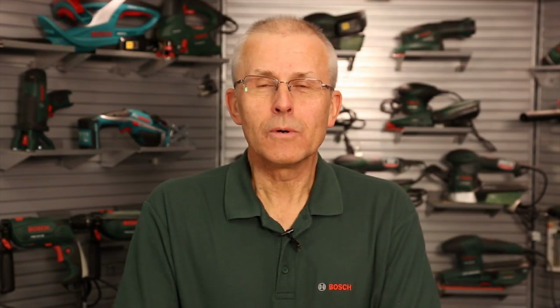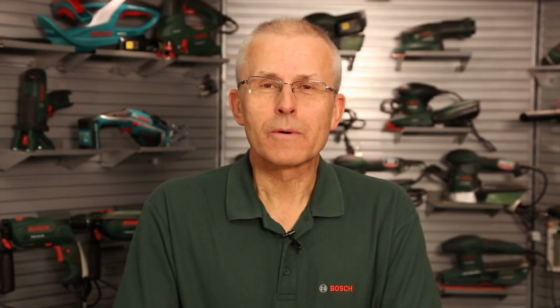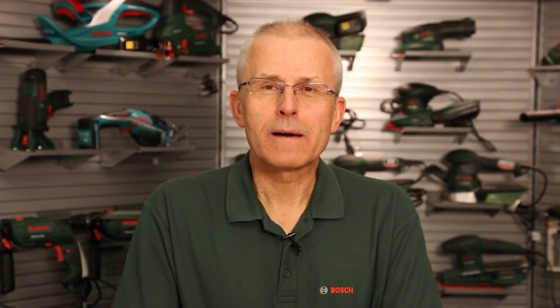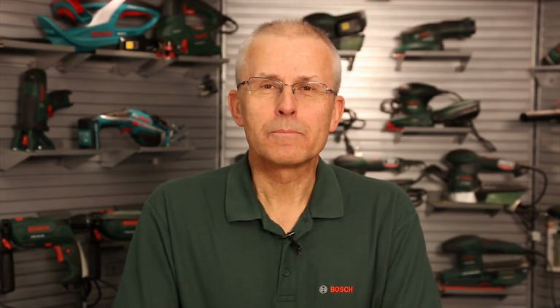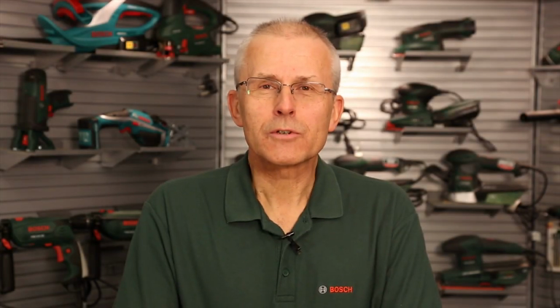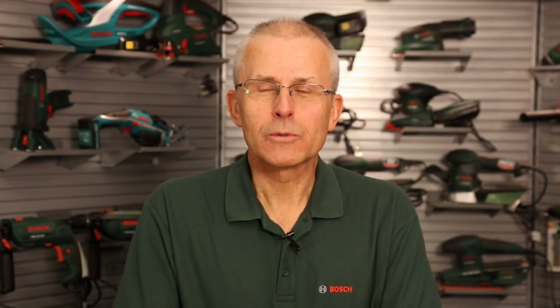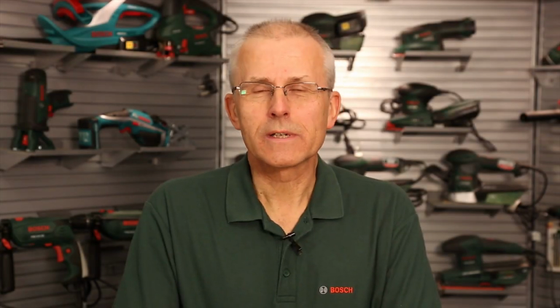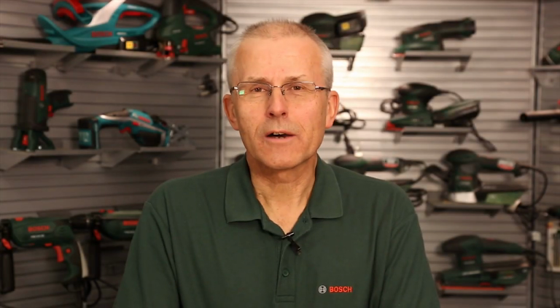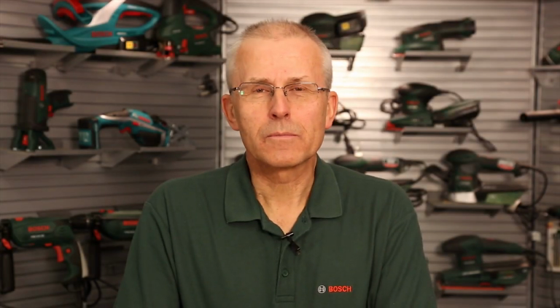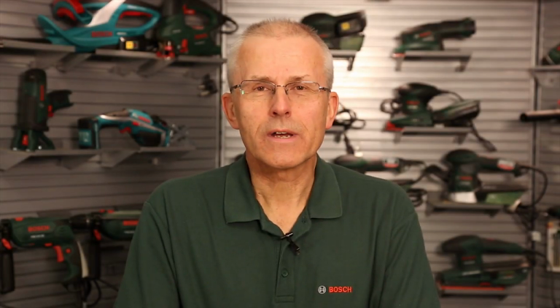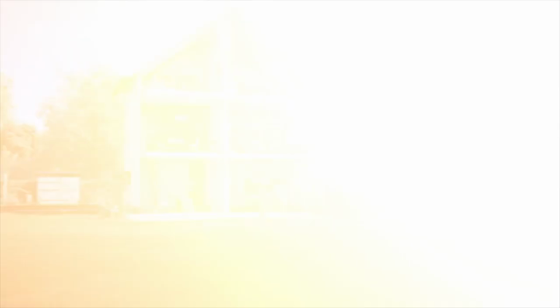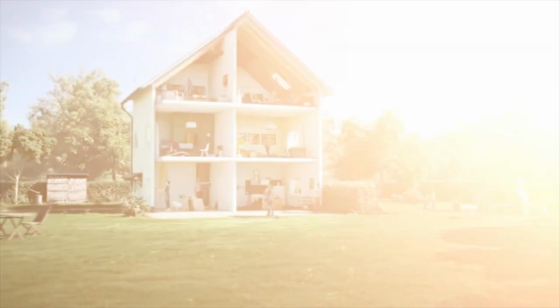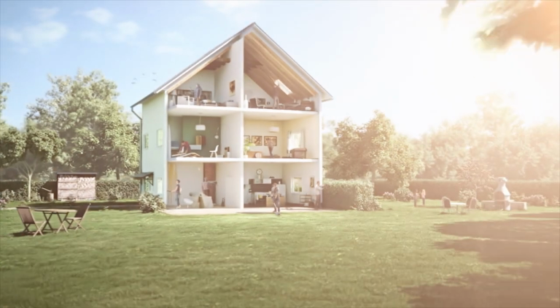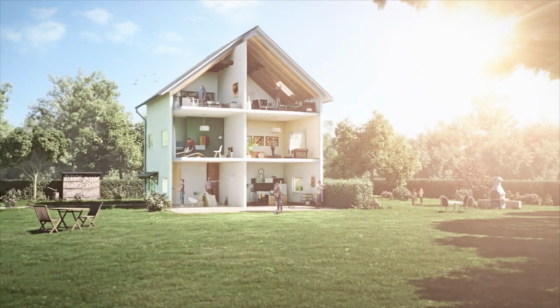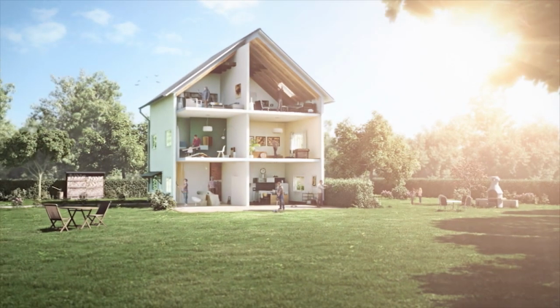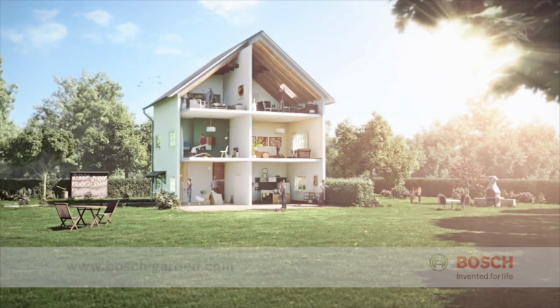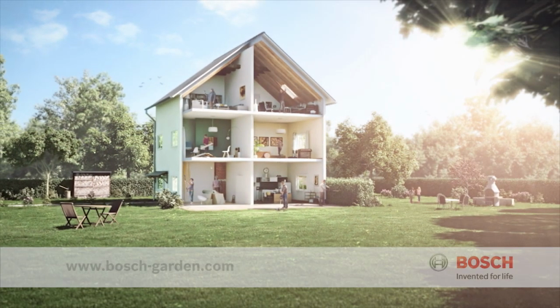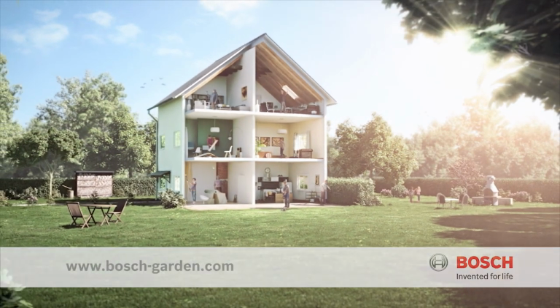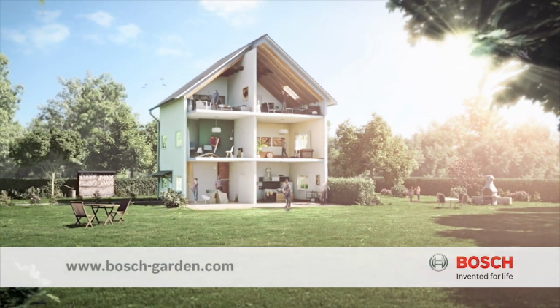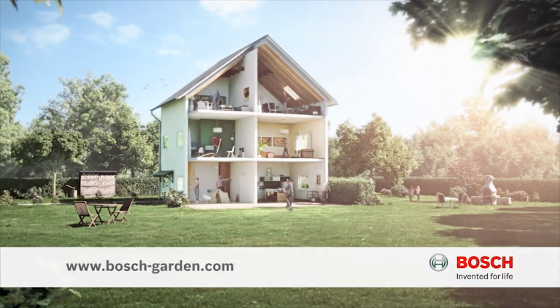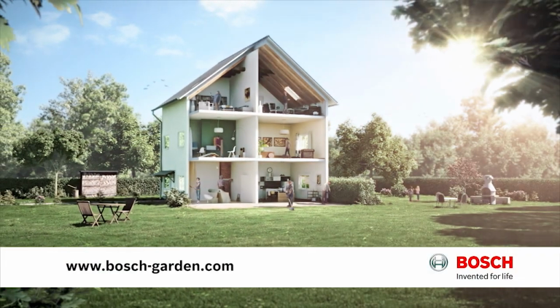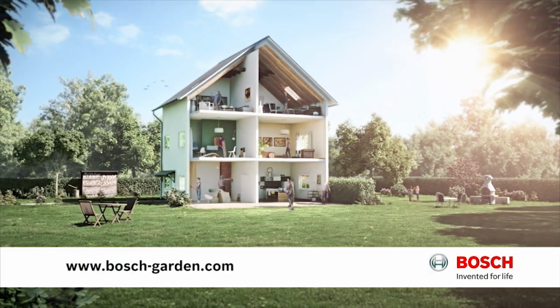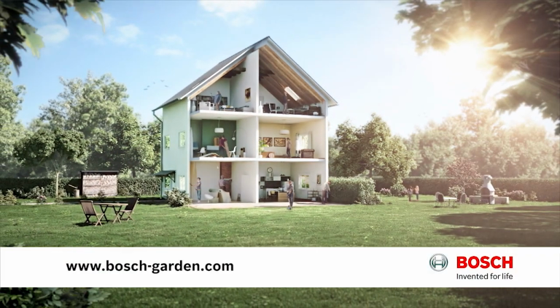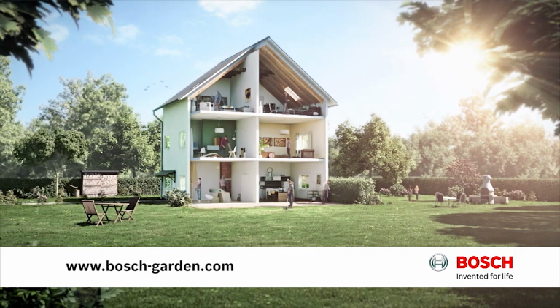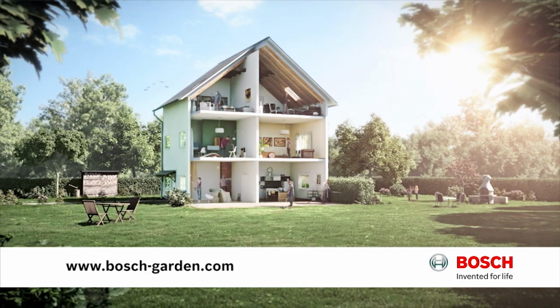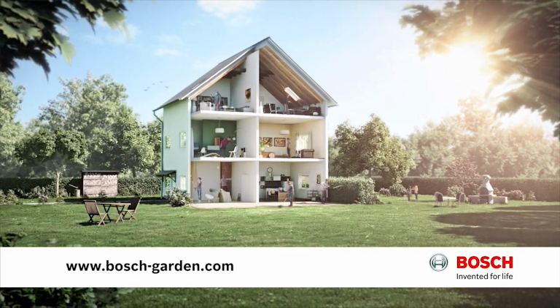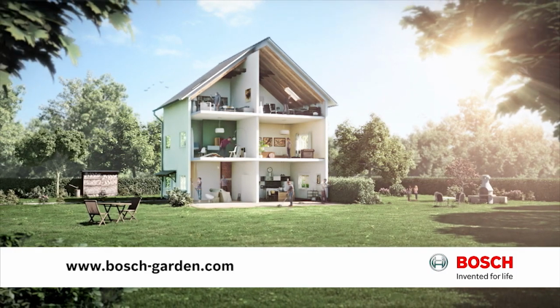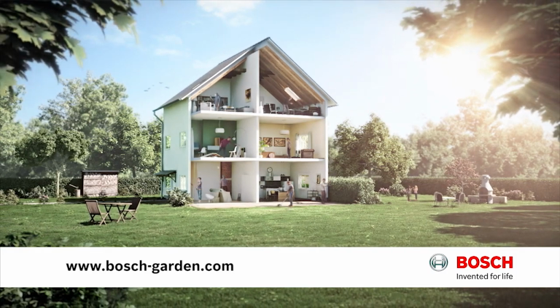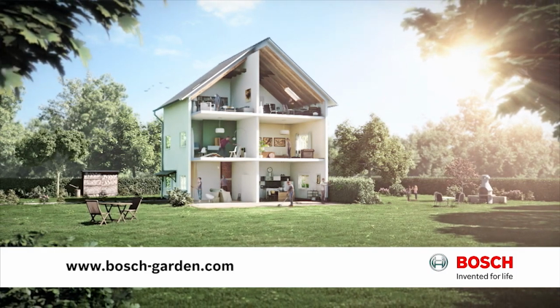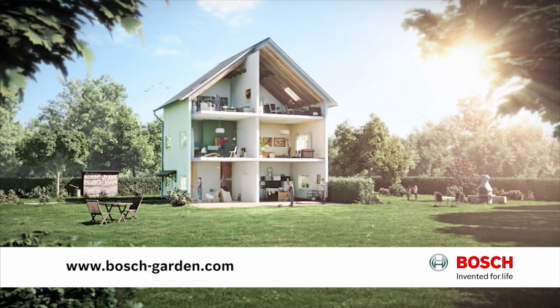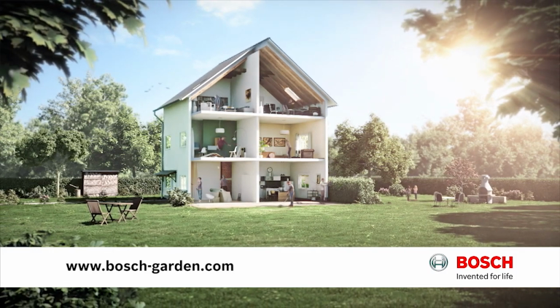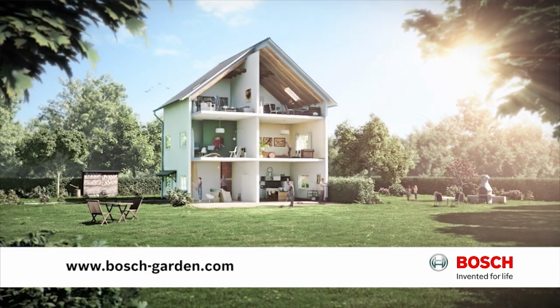To learn more about Bosch Storm and Garden products, visit www.bosch-garden.com.